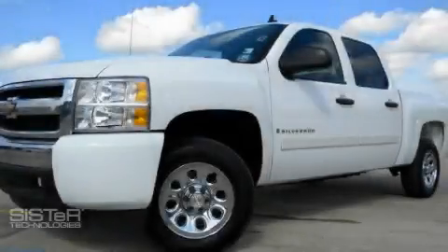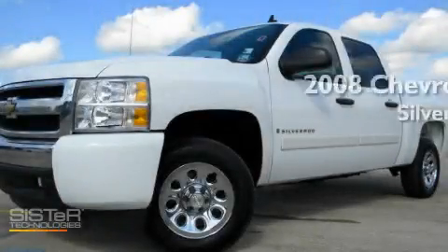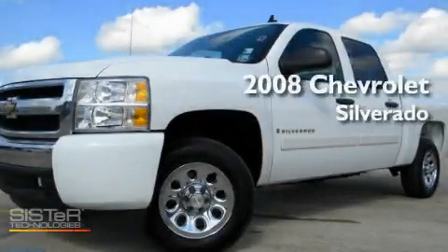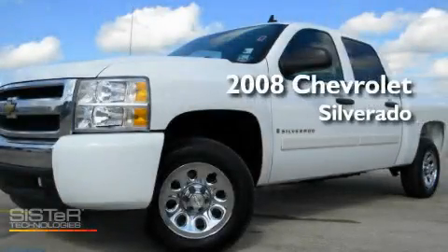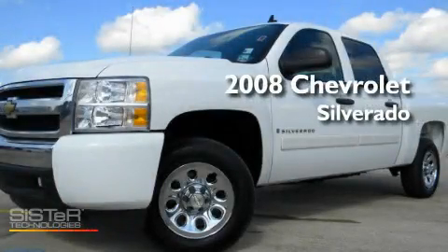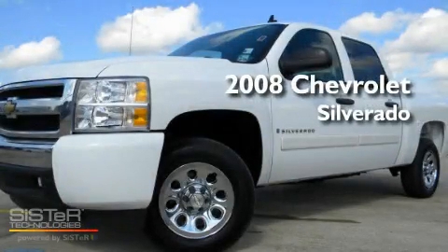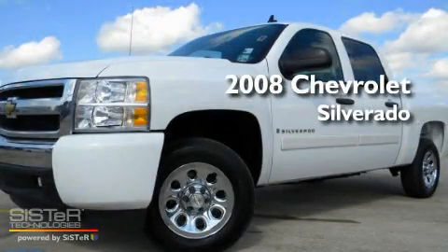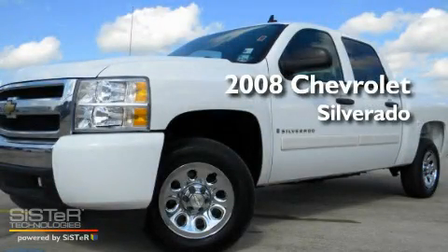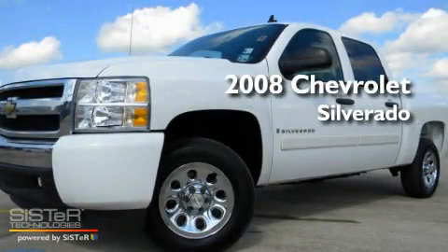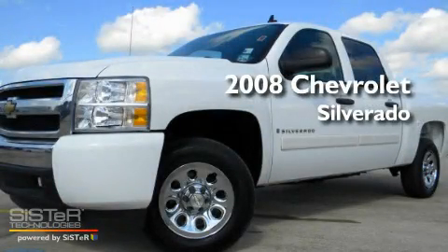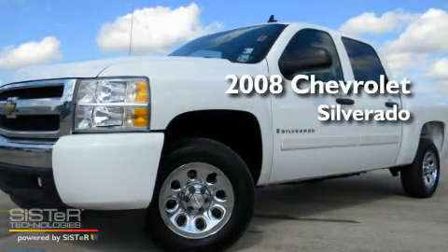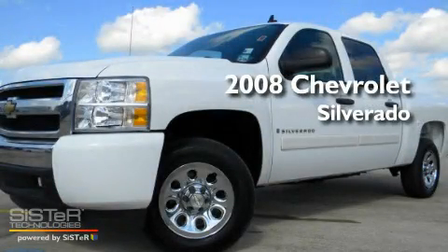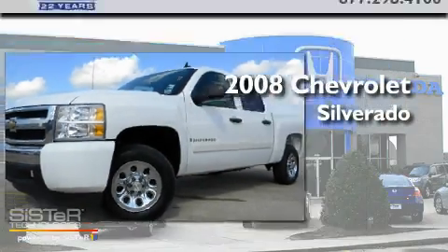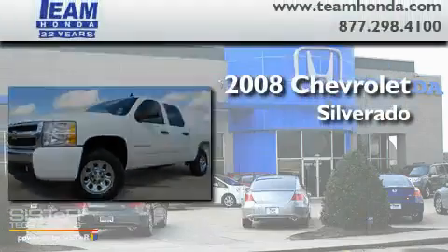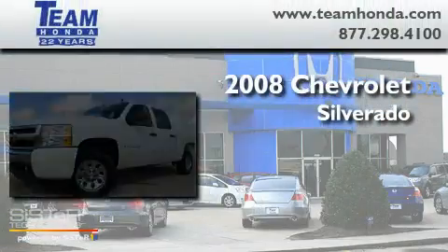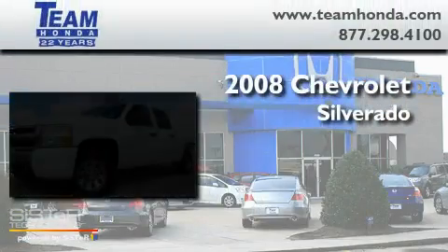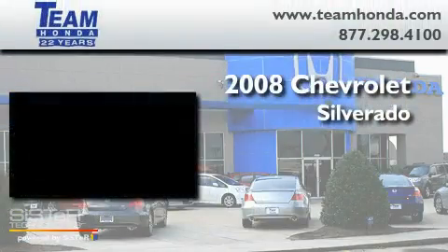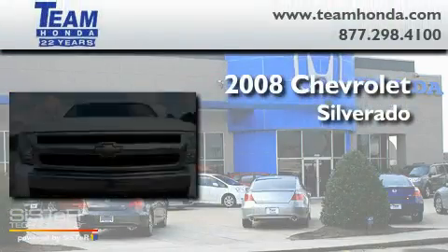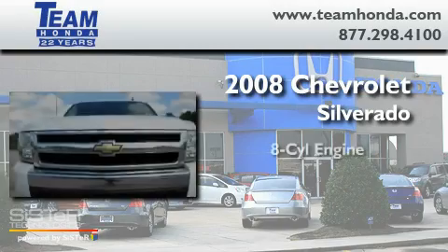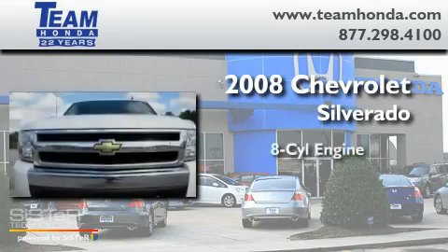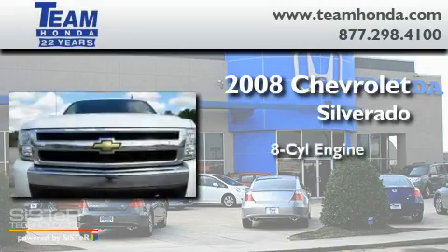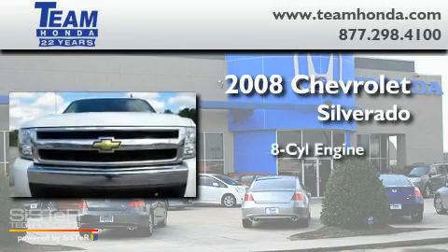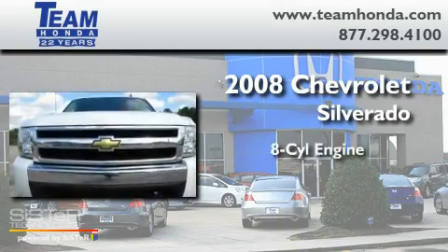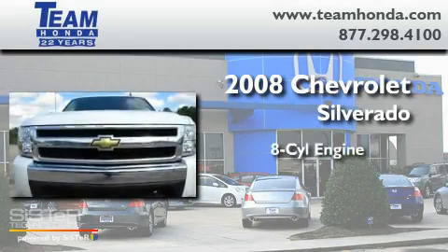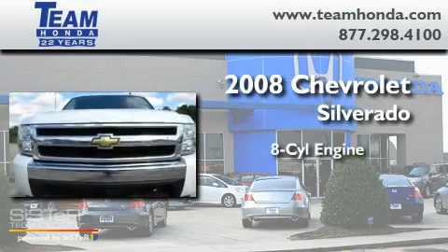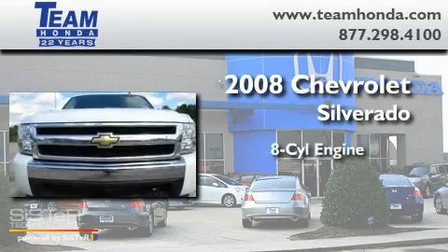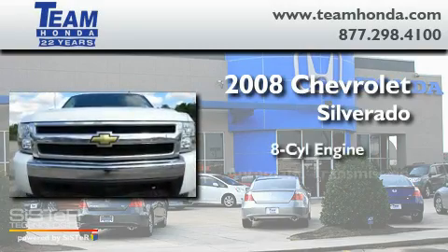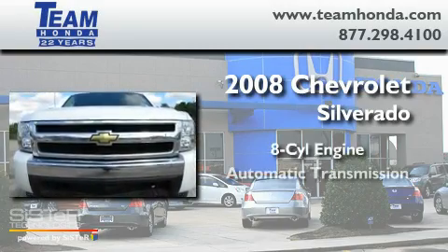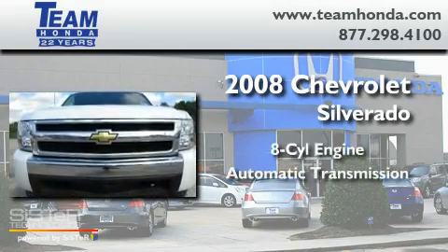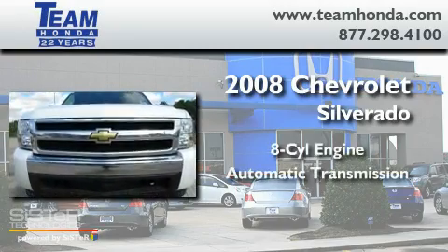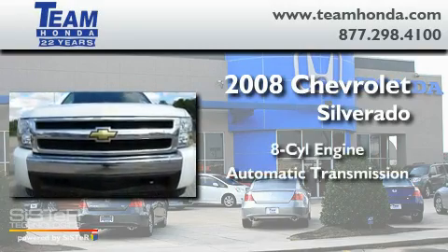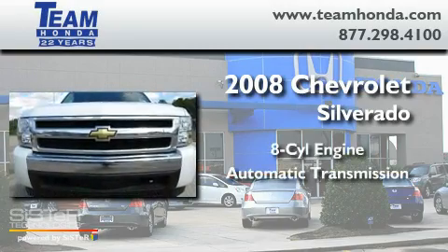This is a 2008 Chevrolet Silverado. It features an eight-cylinder engine and an automatic transmission.